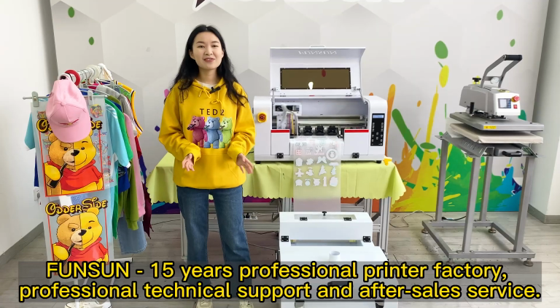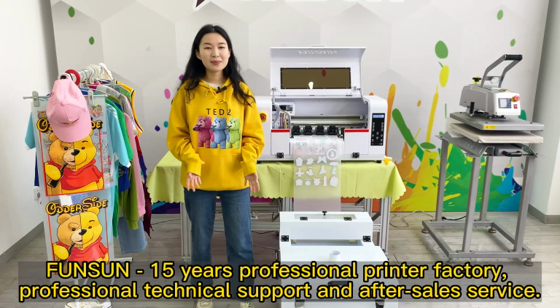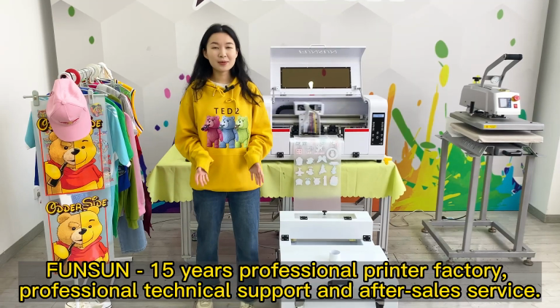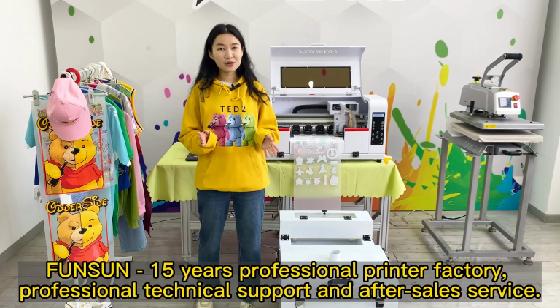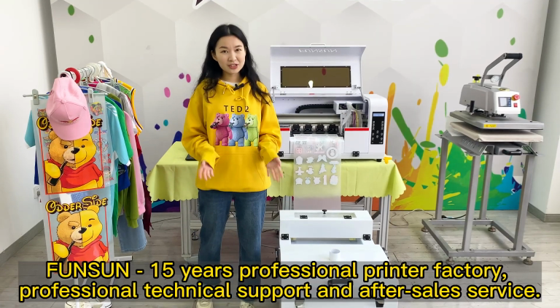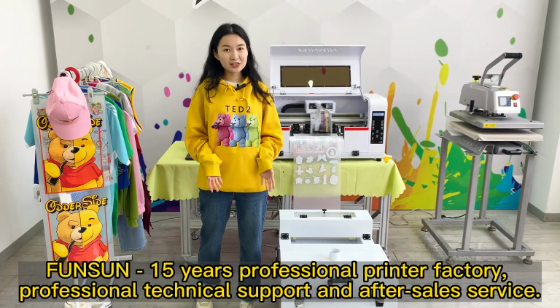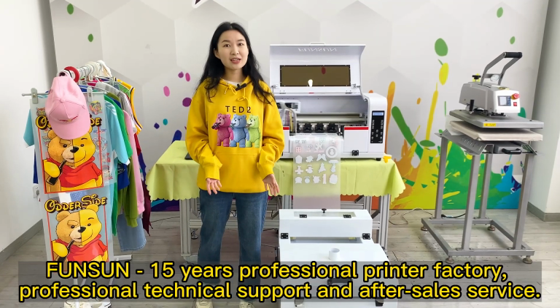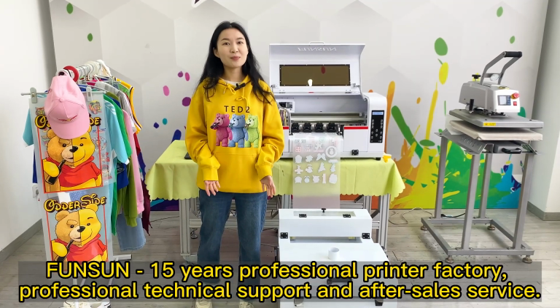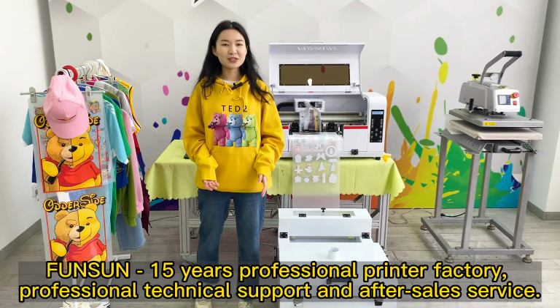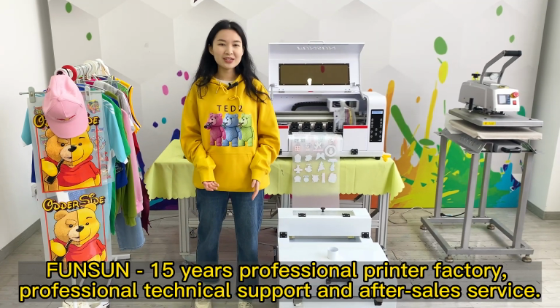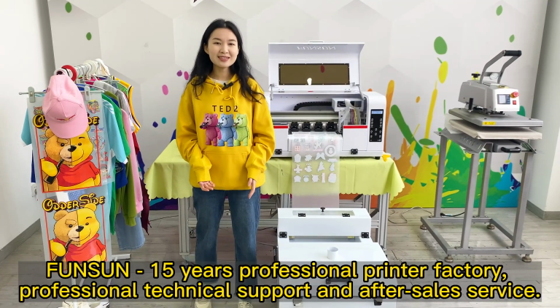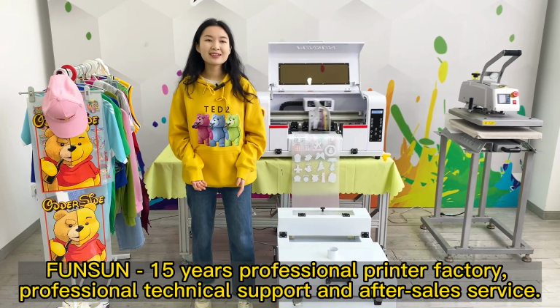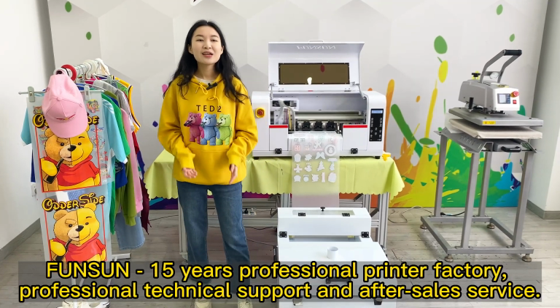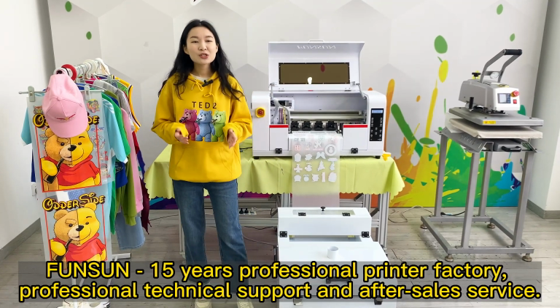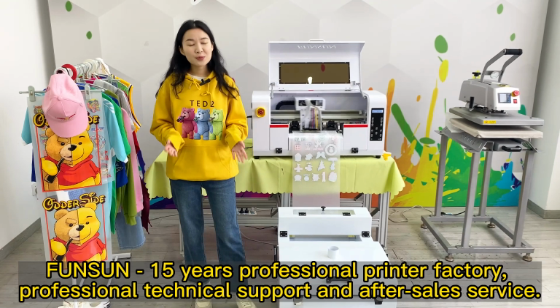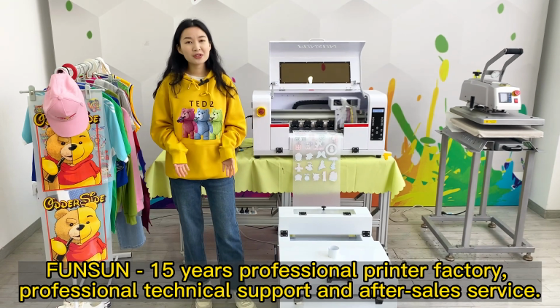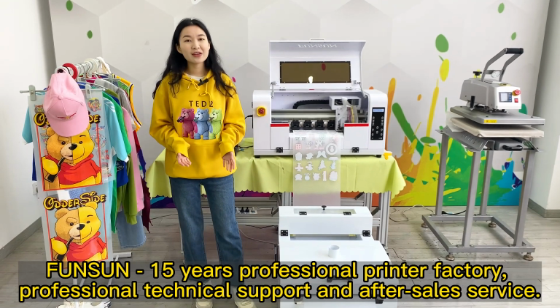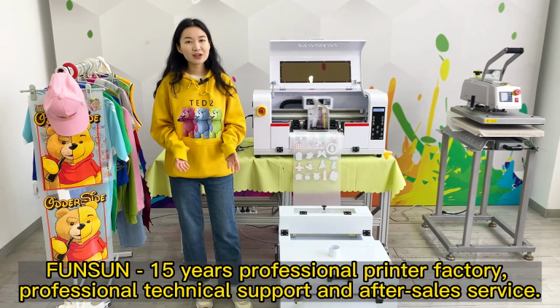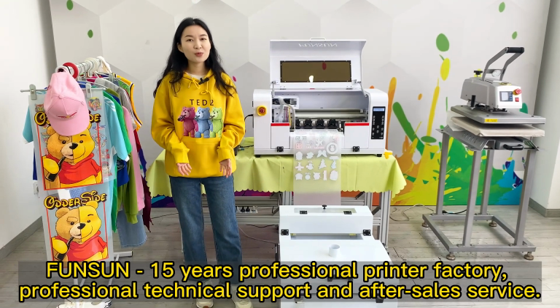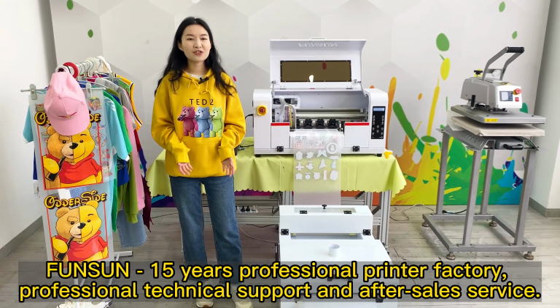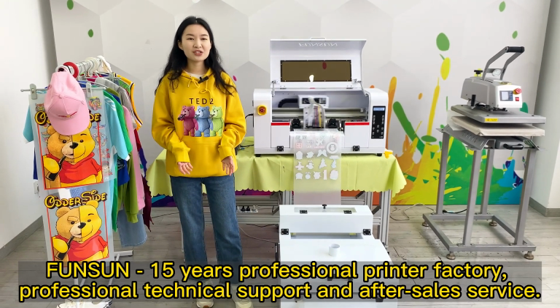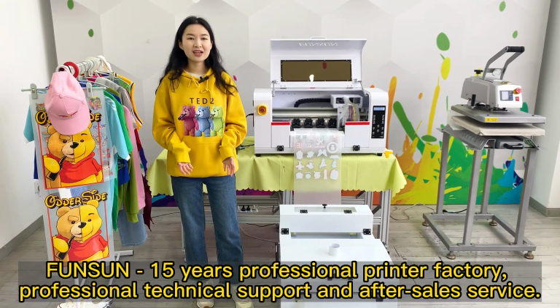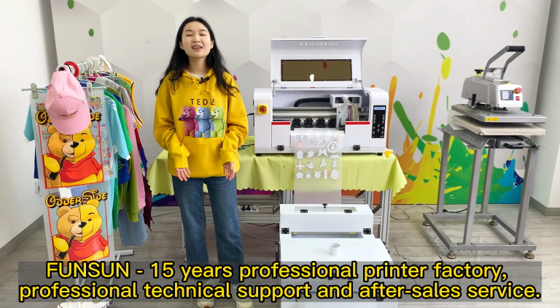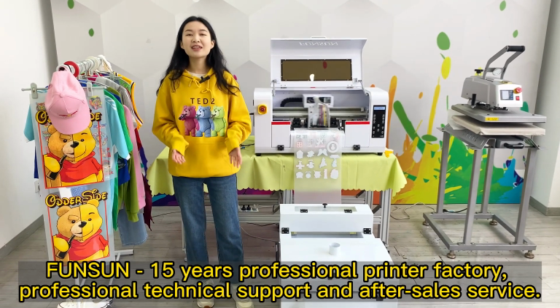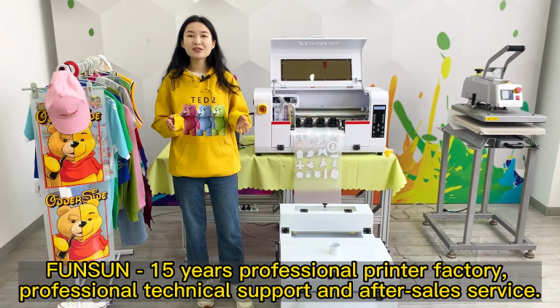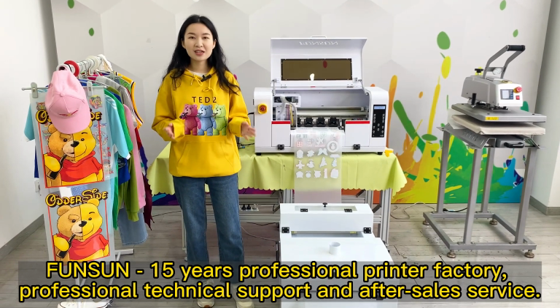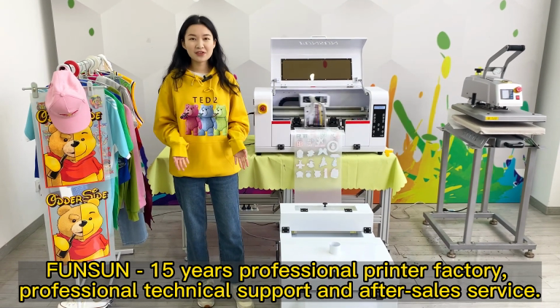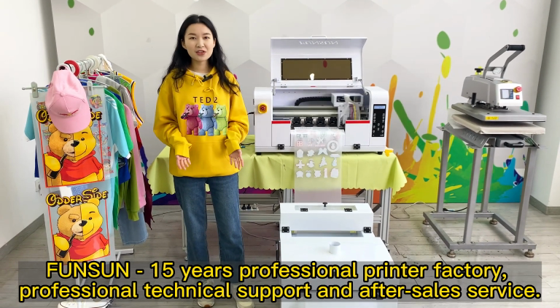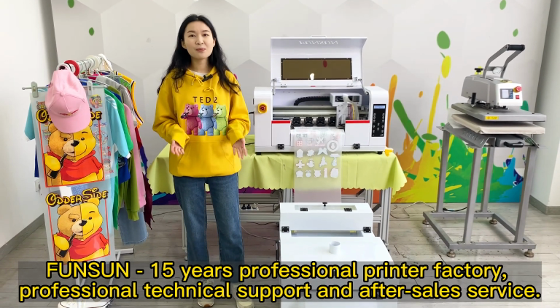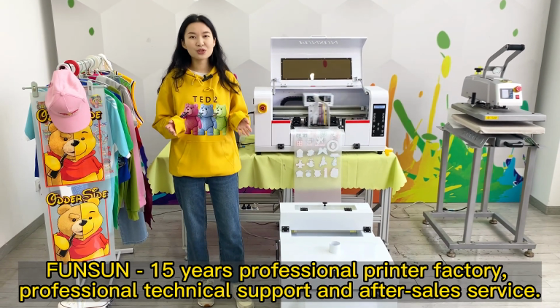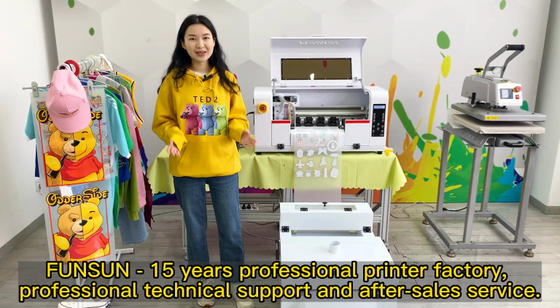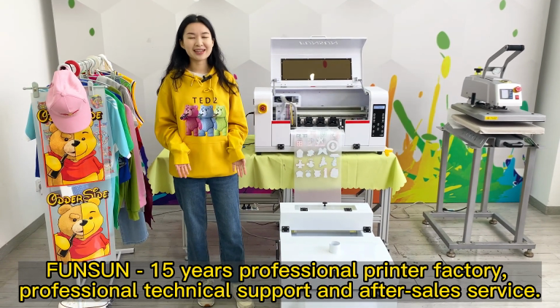Fonson — 15 years professional printer factory, with professional technical support and after-sales service.